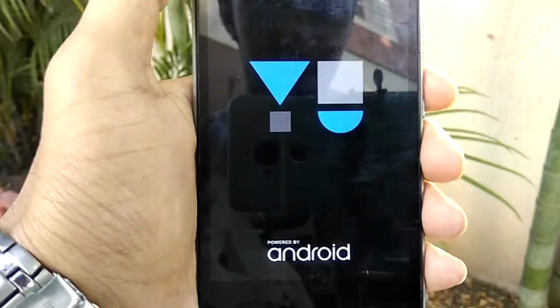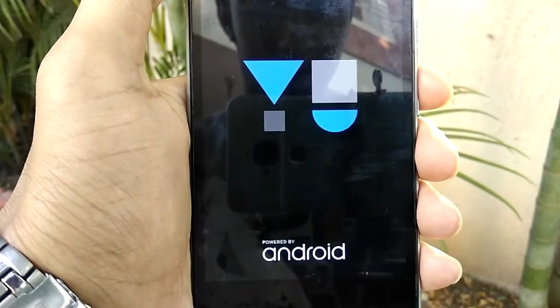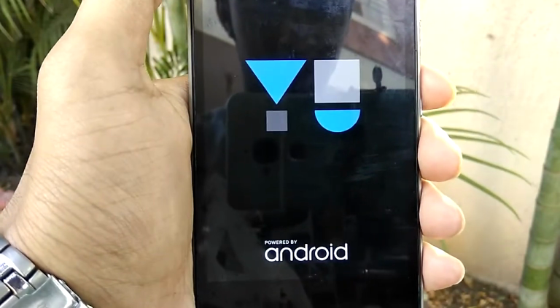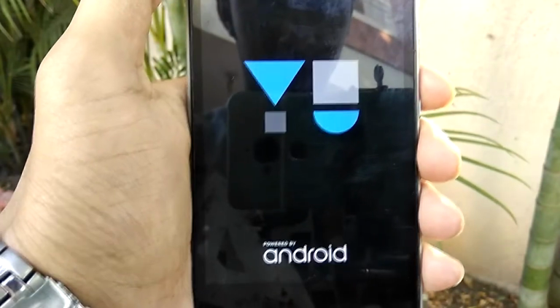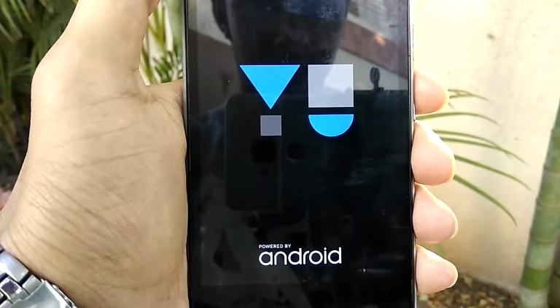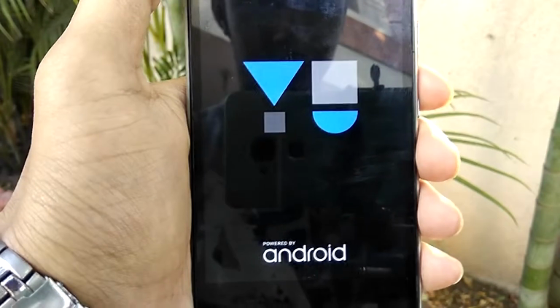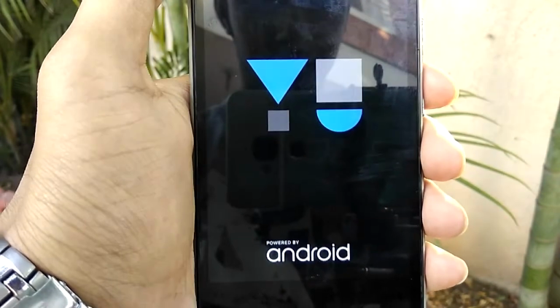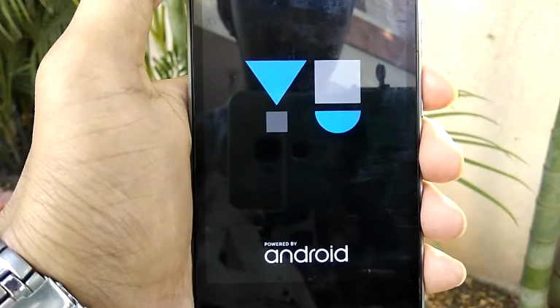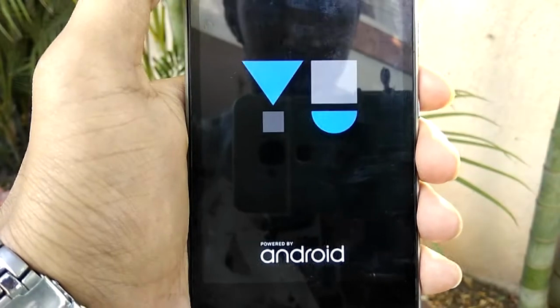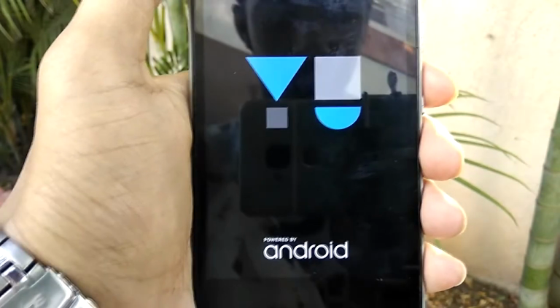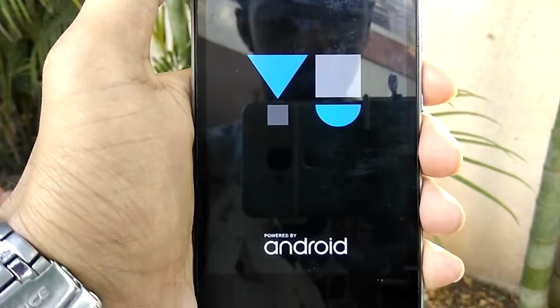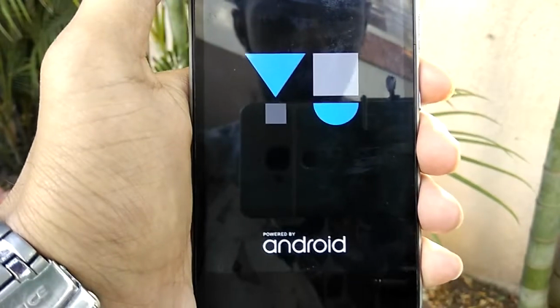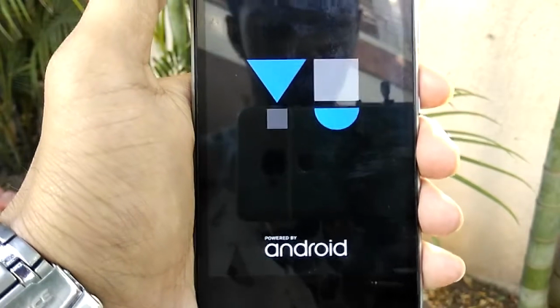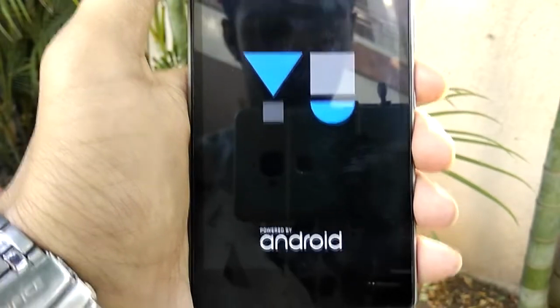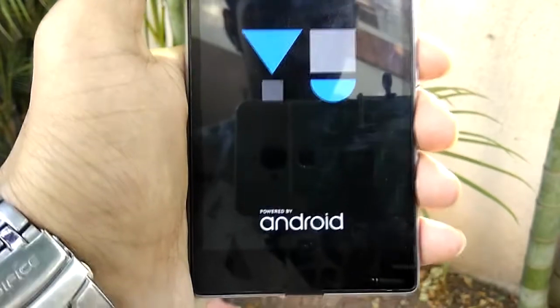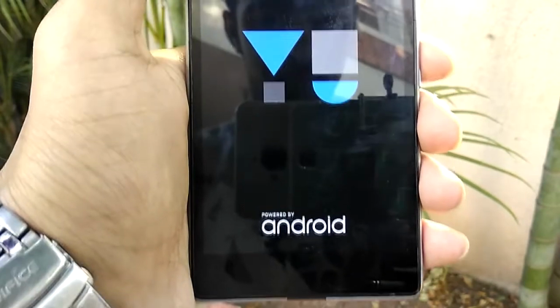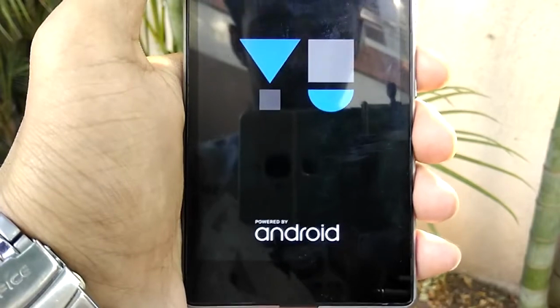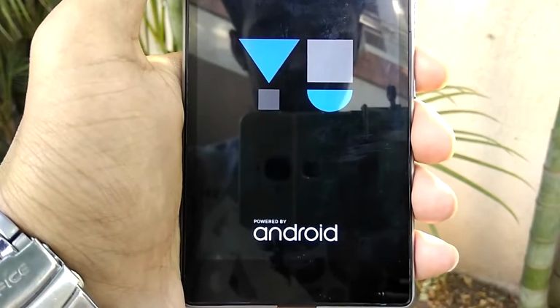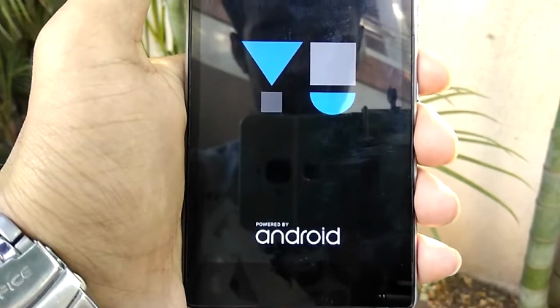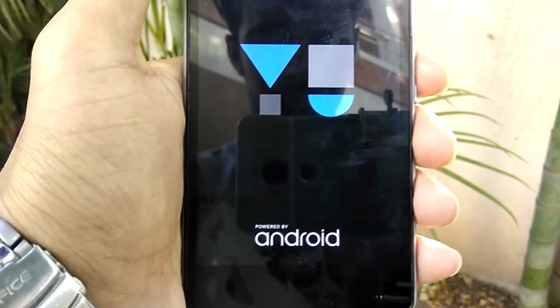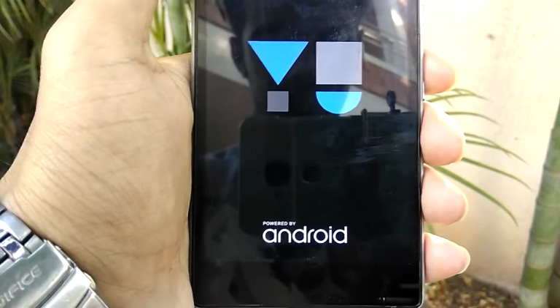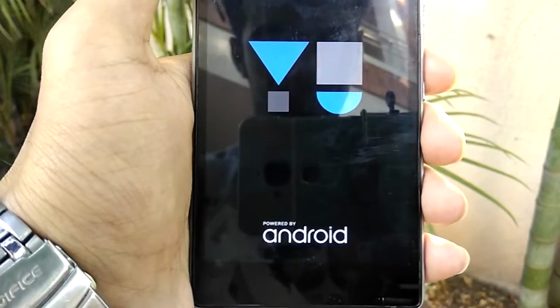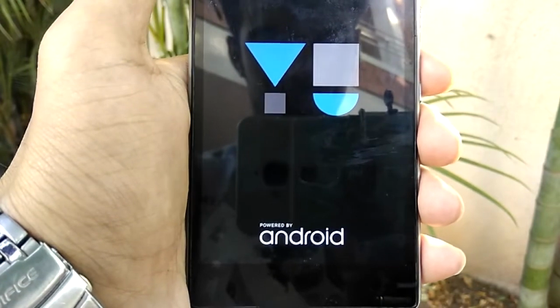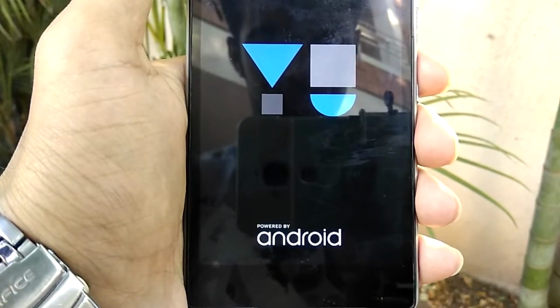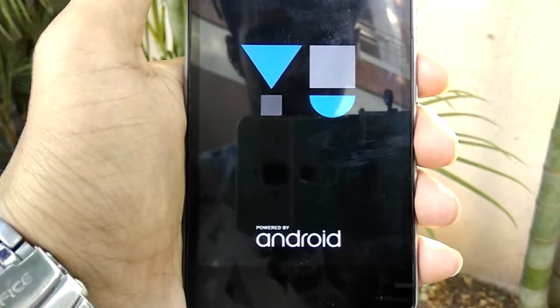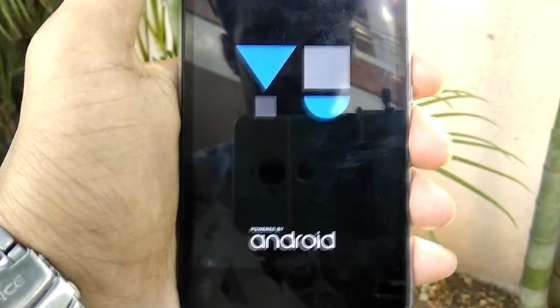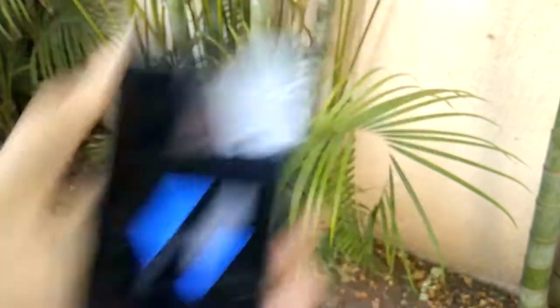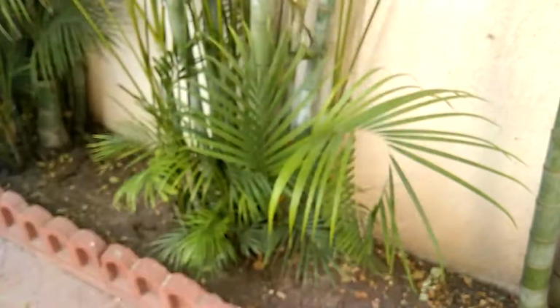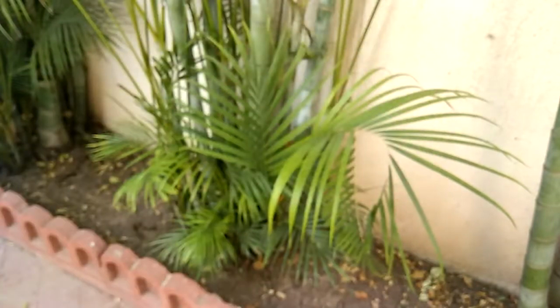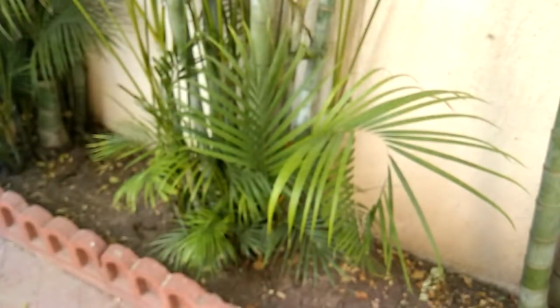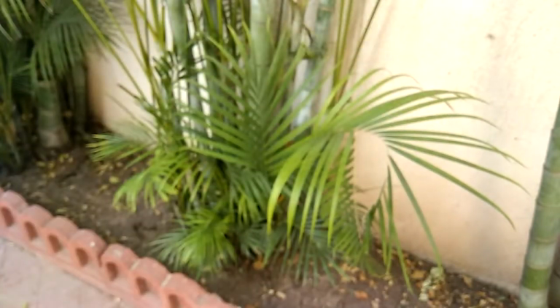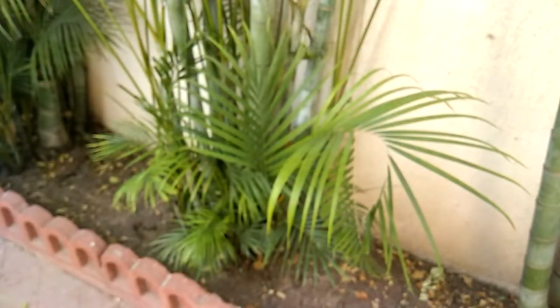Meanwhile, make sure you are subscribed to the channel. I'll be posting many more VOLT ROMs, so just click on that red subscribe button right now.